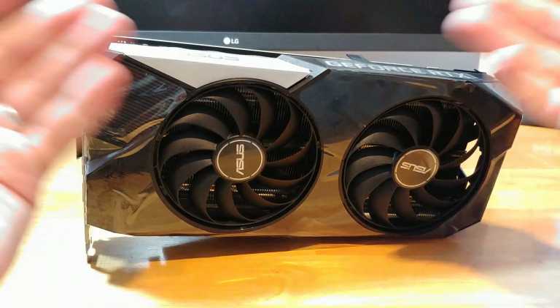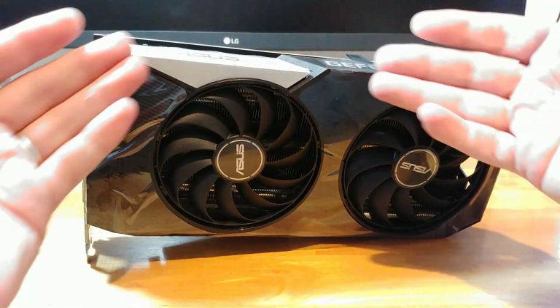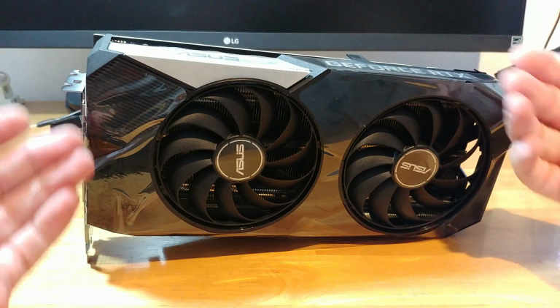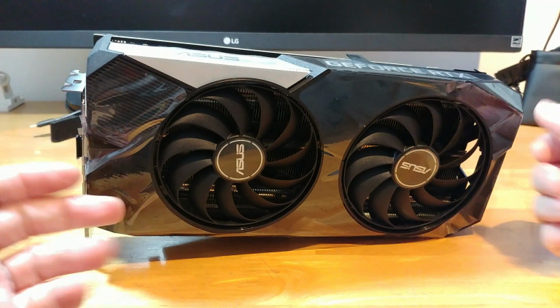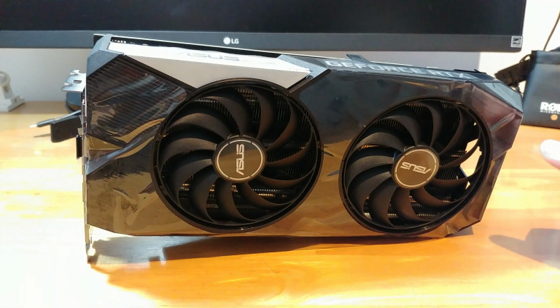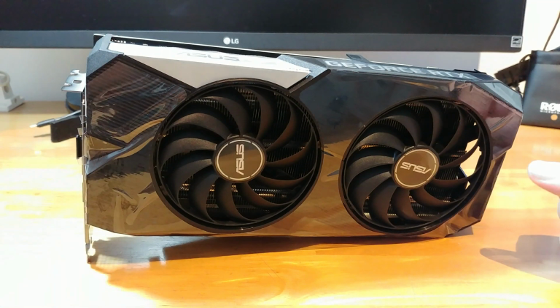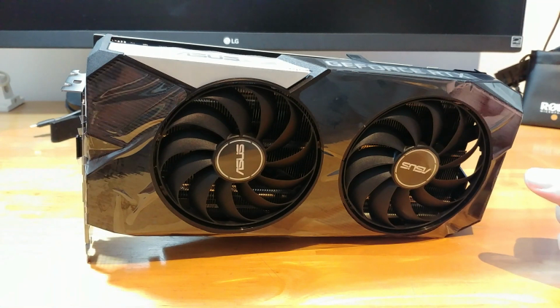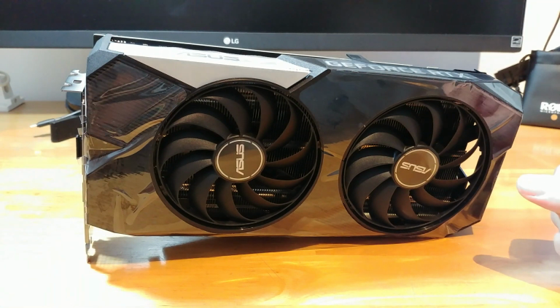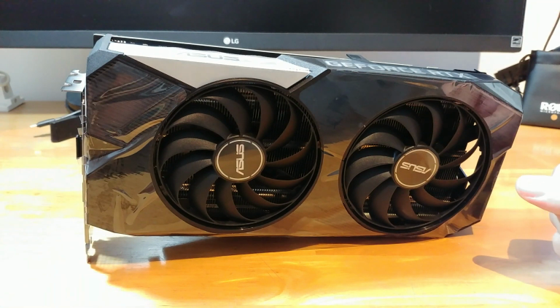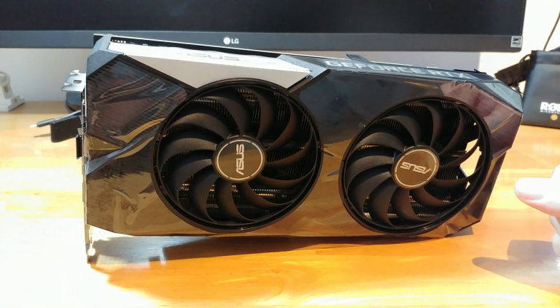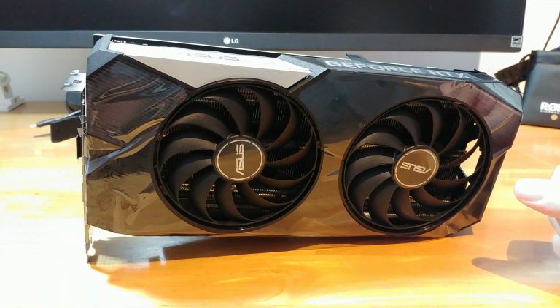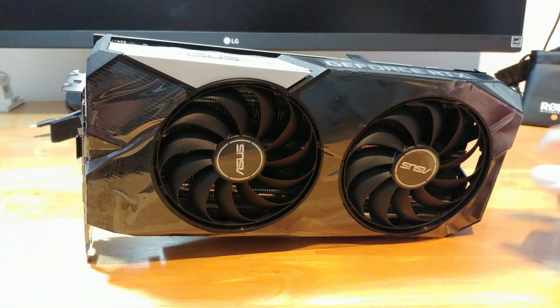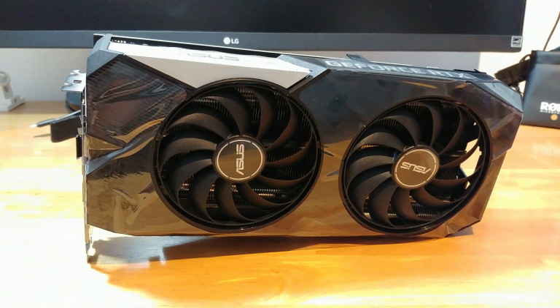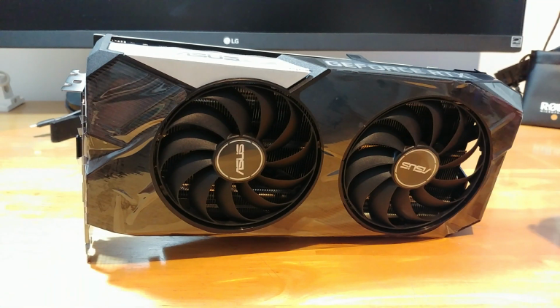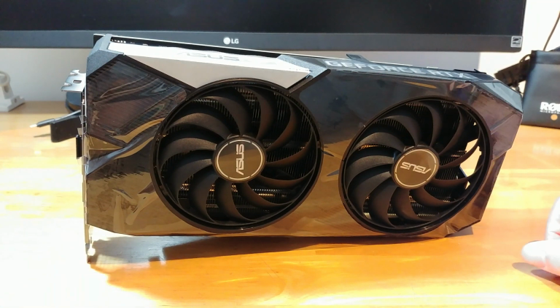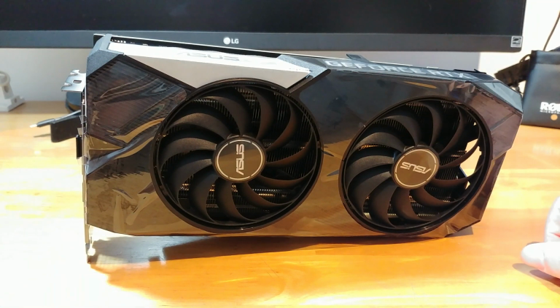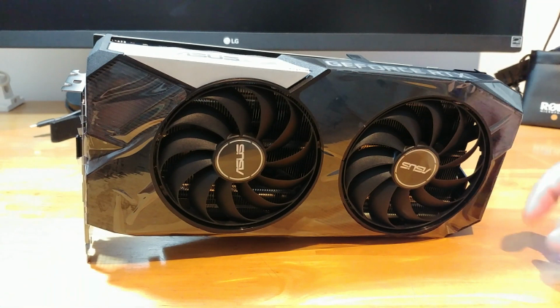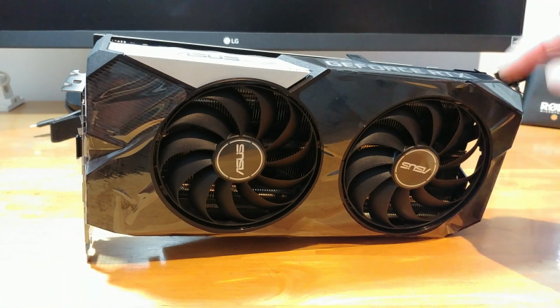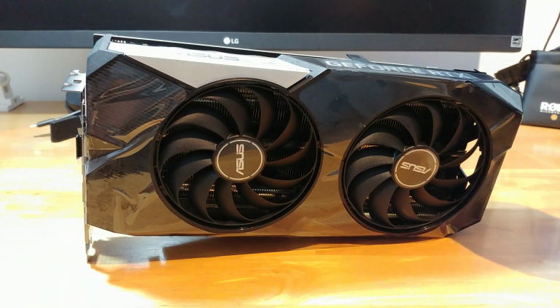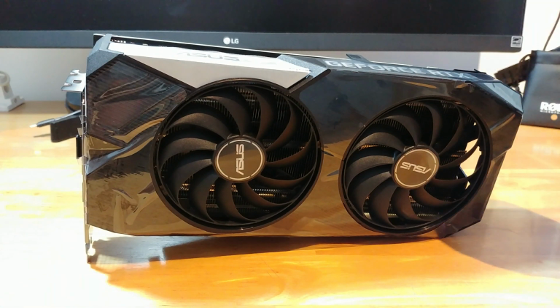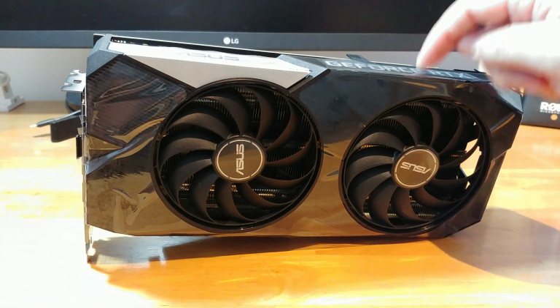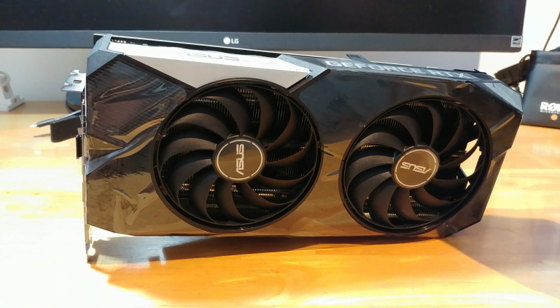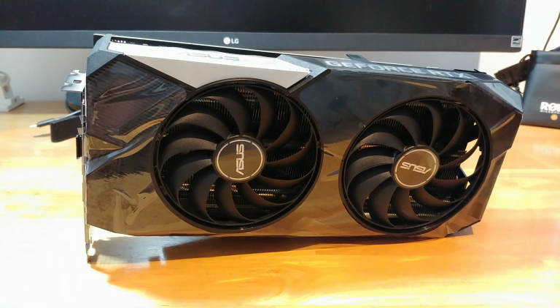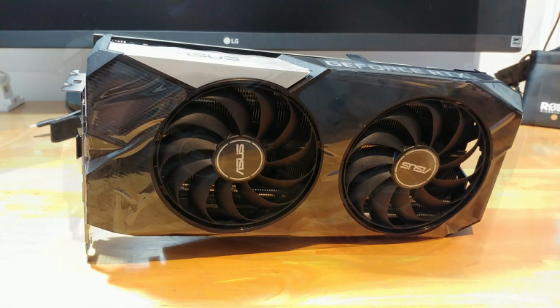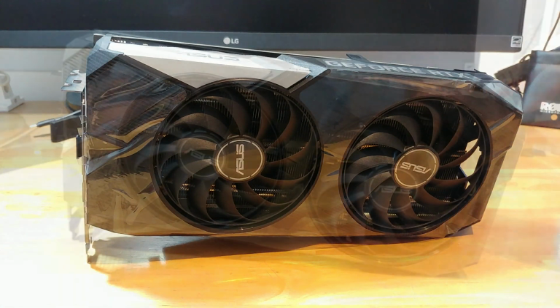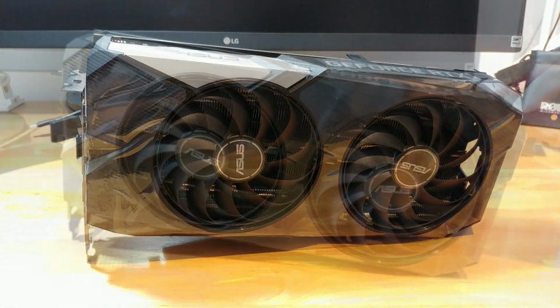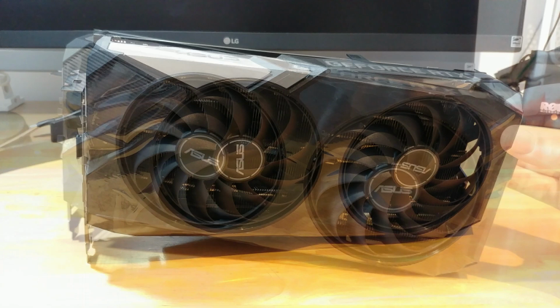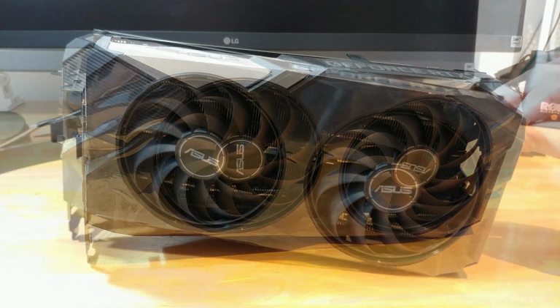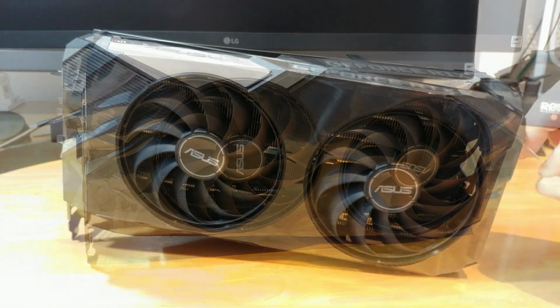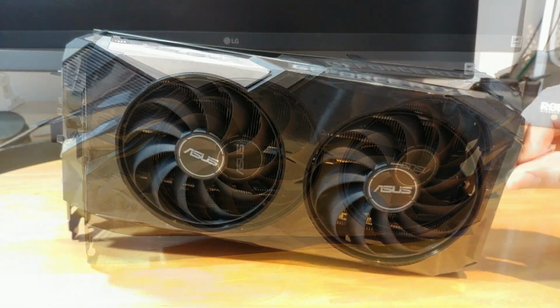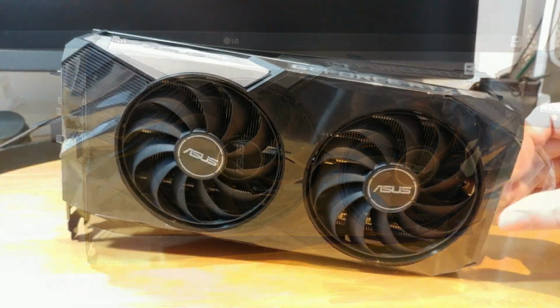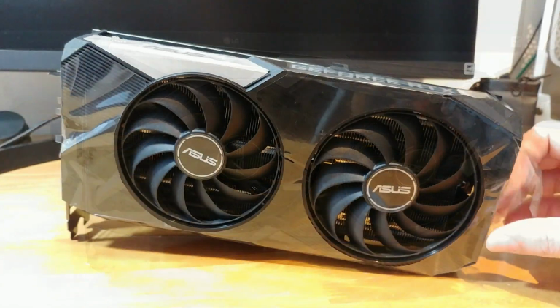The only thing left to do is to unpeel this stuff and put it in a machine to run some games.